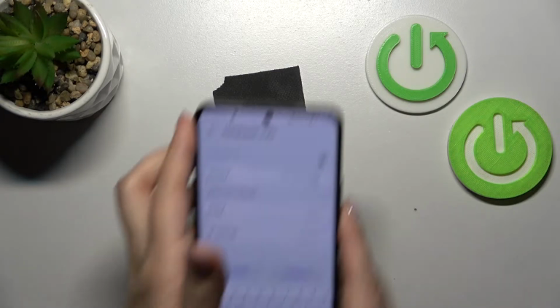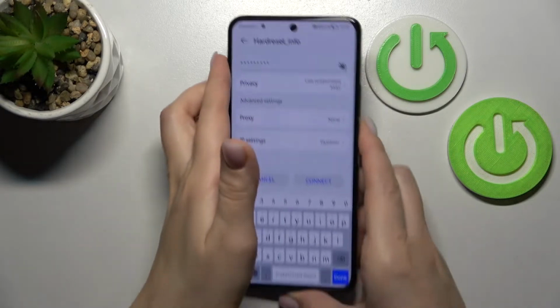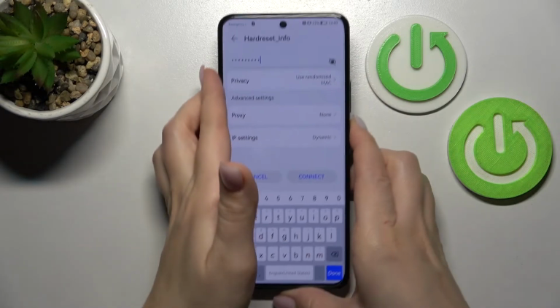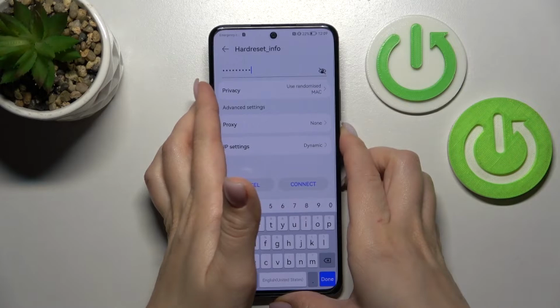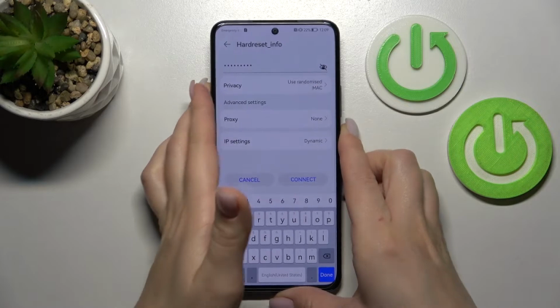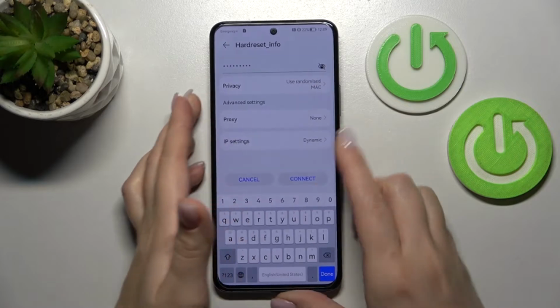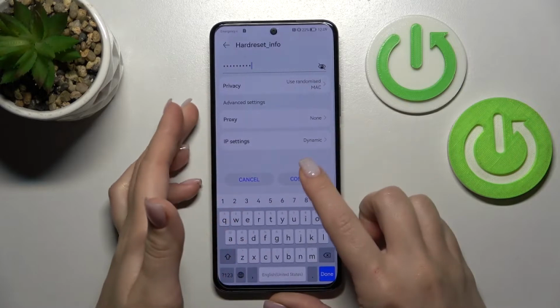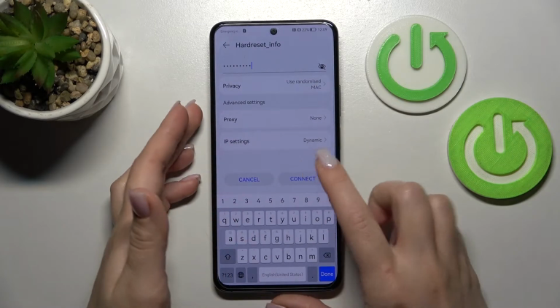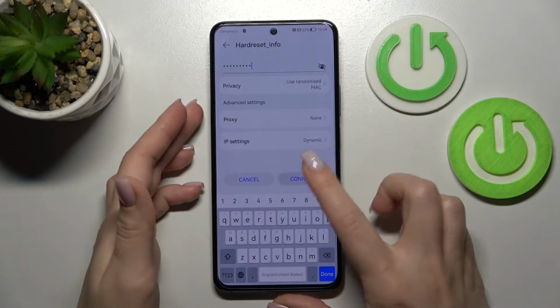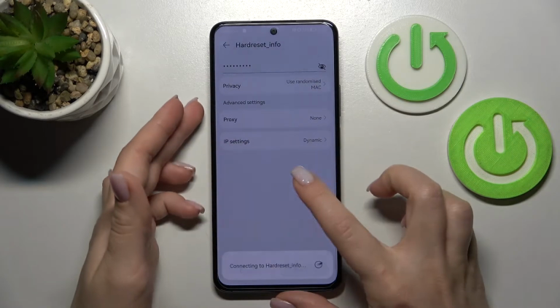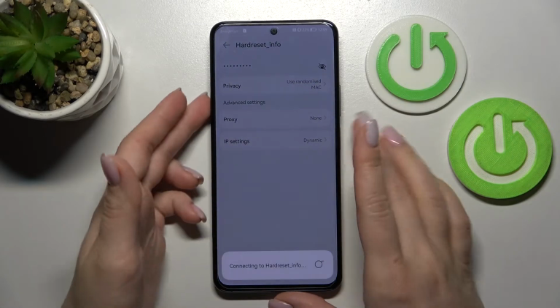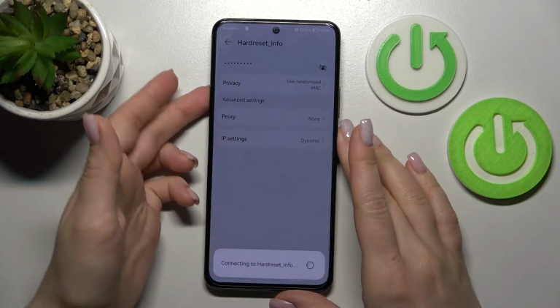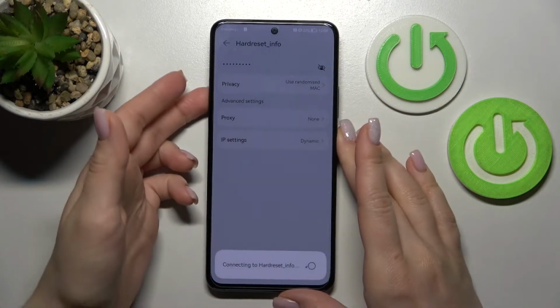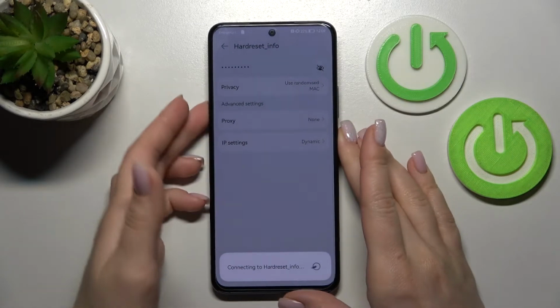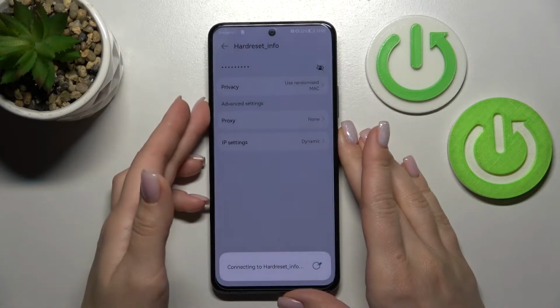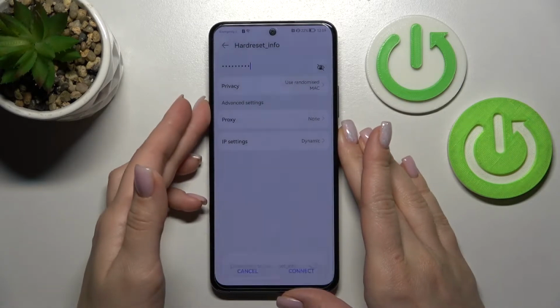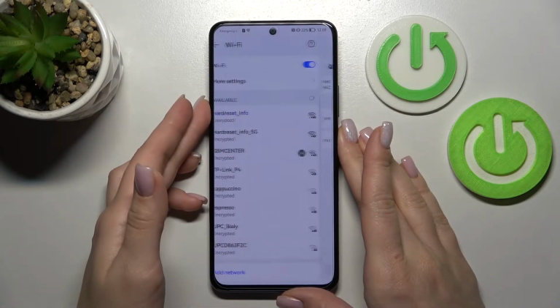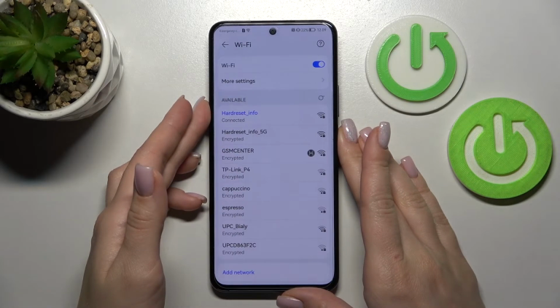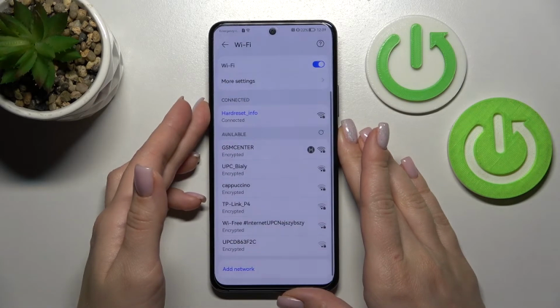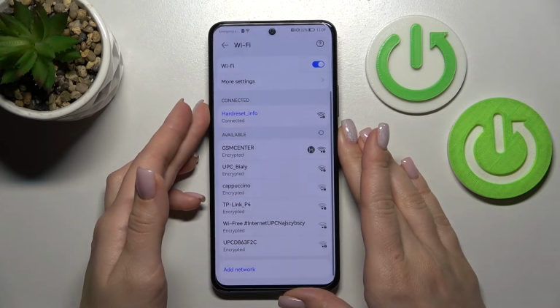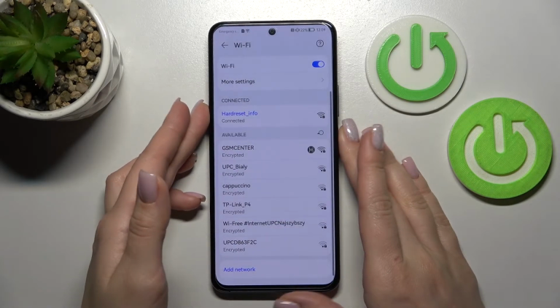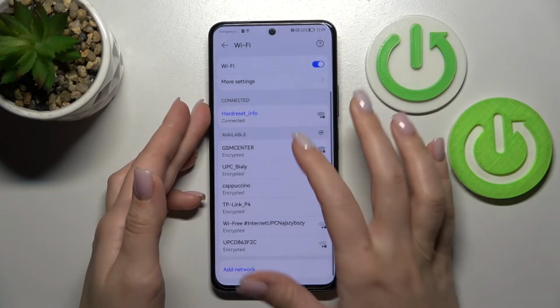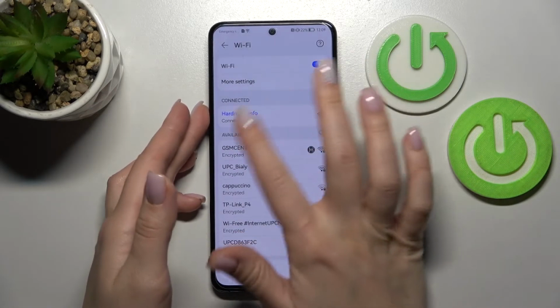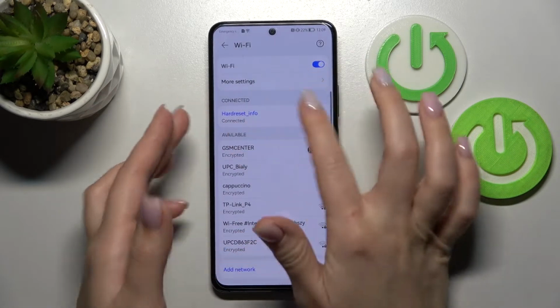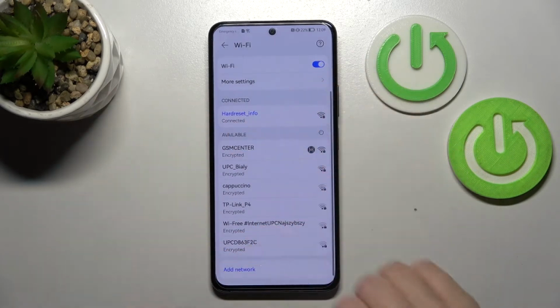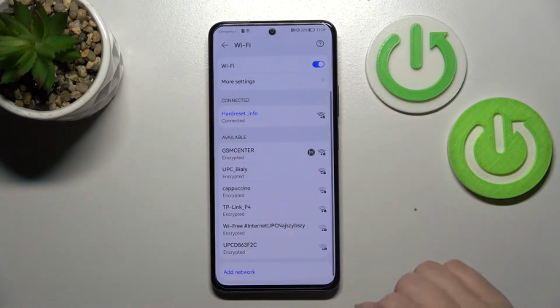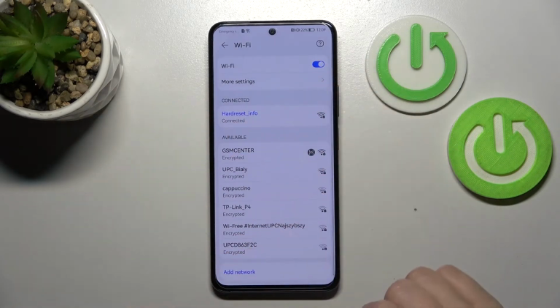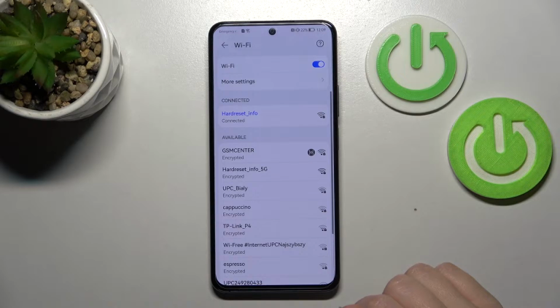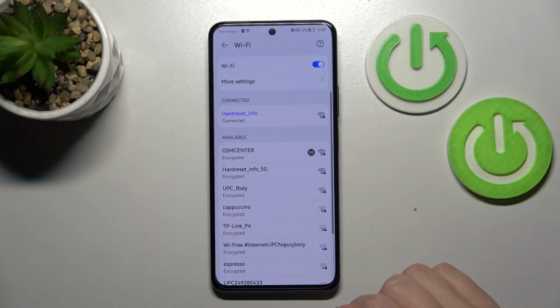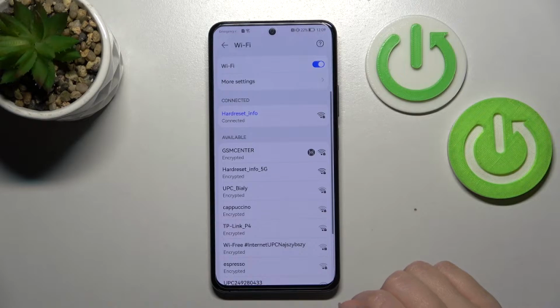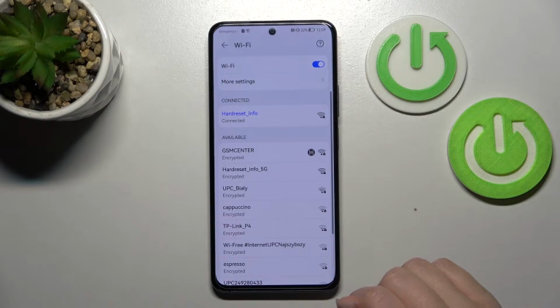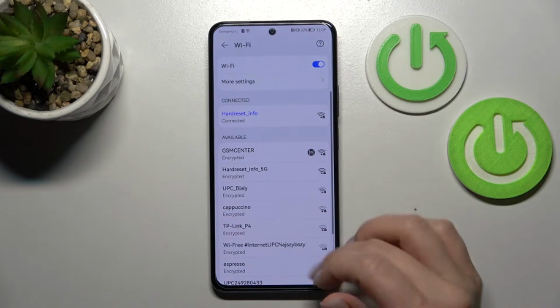So now we should click here to connect. Wait a second, and we can see that our device successfully connected to this network.